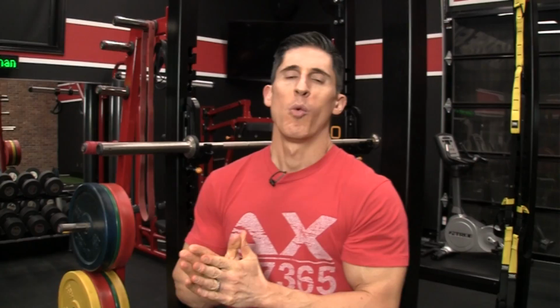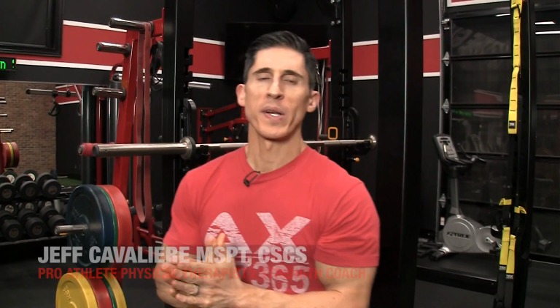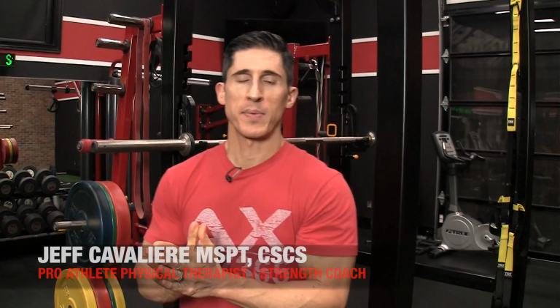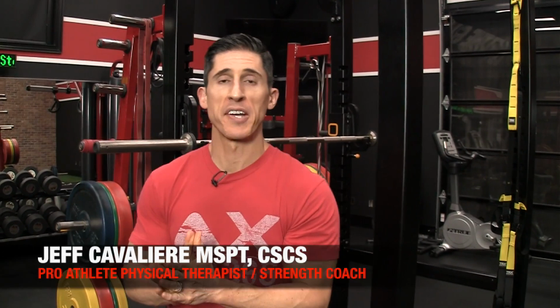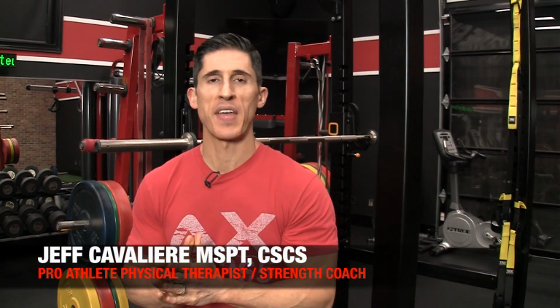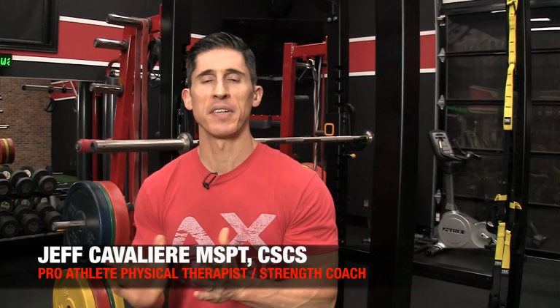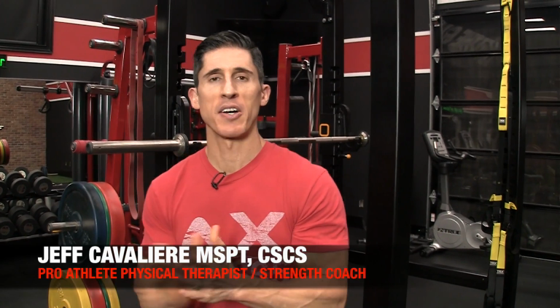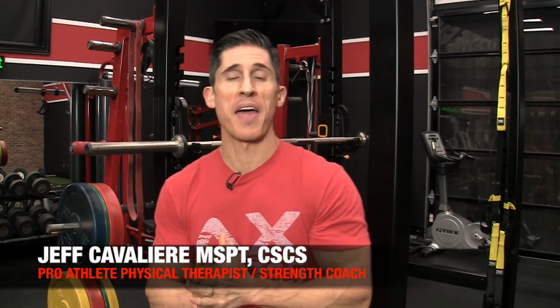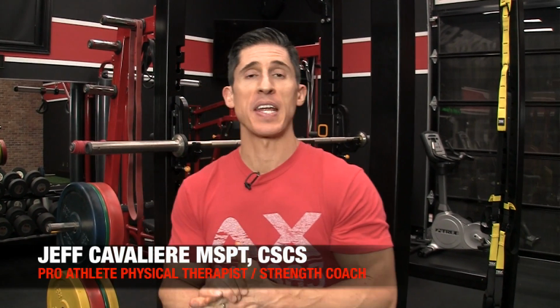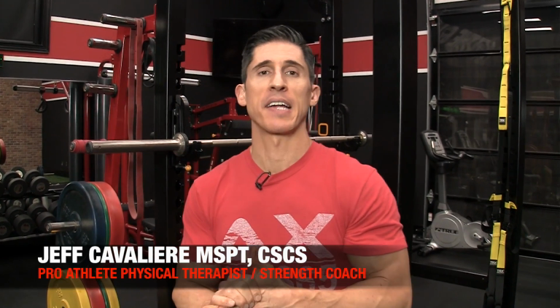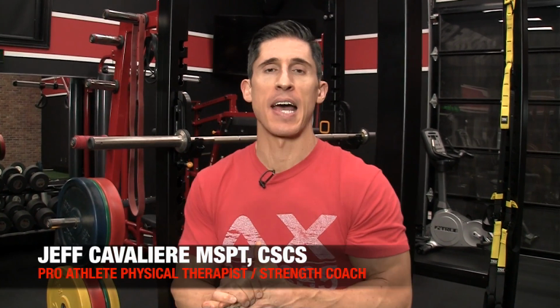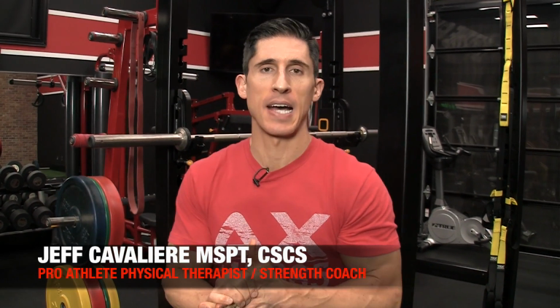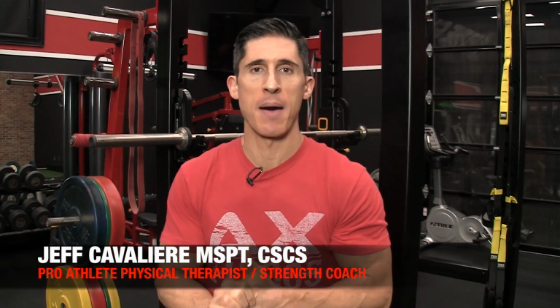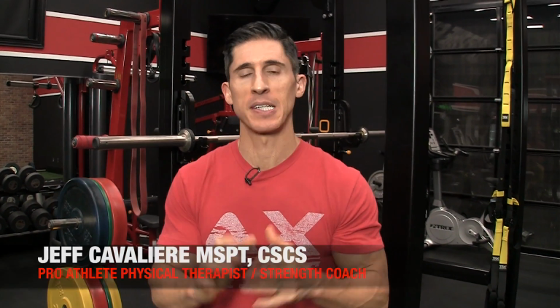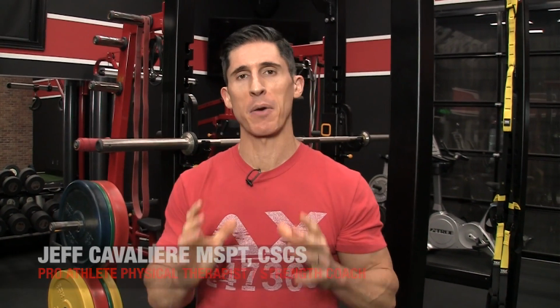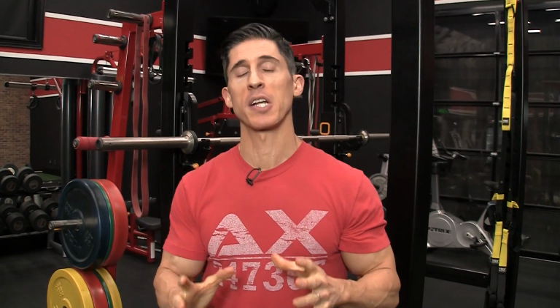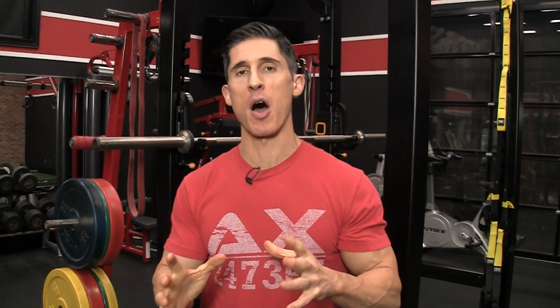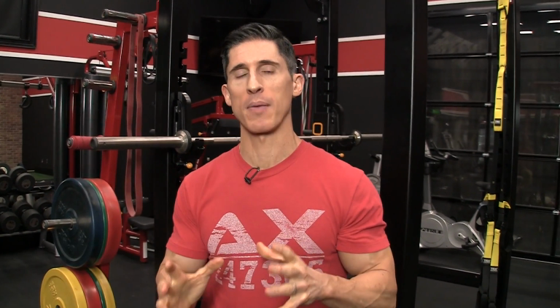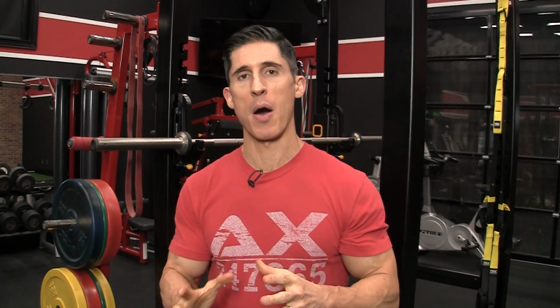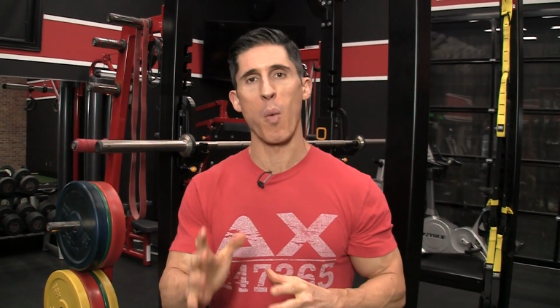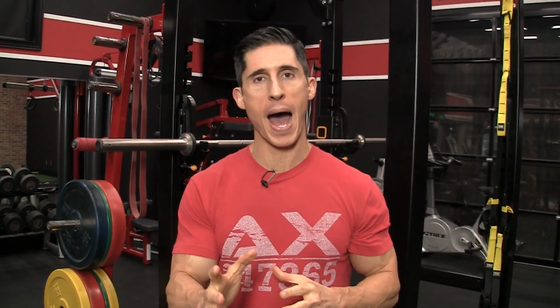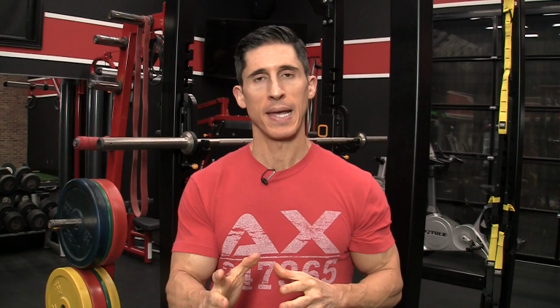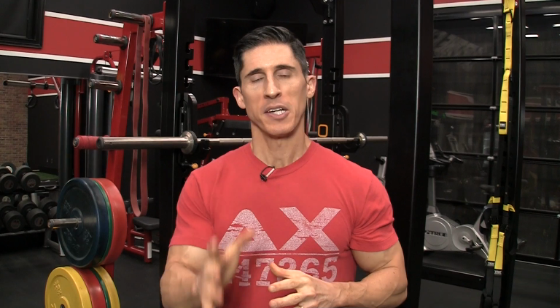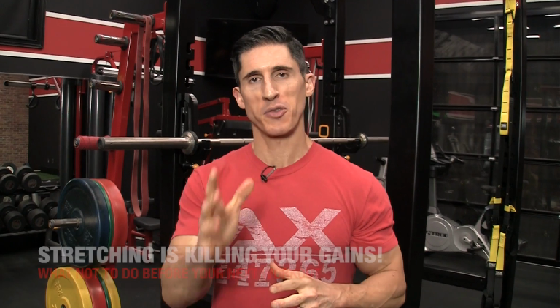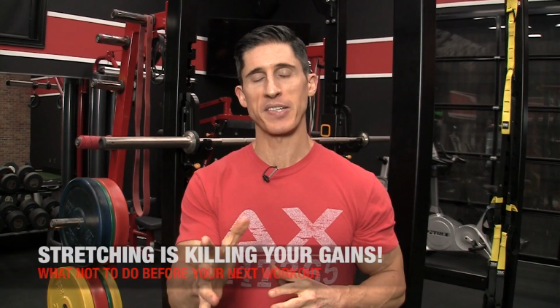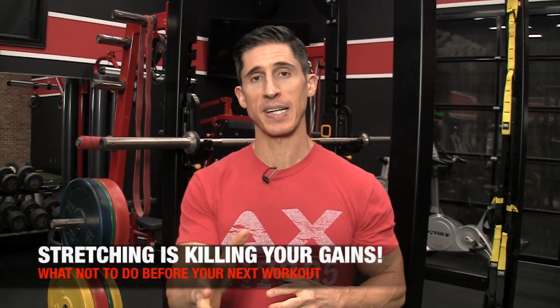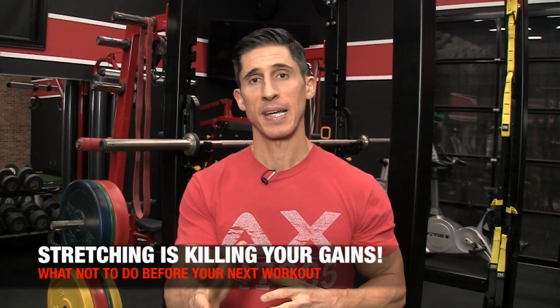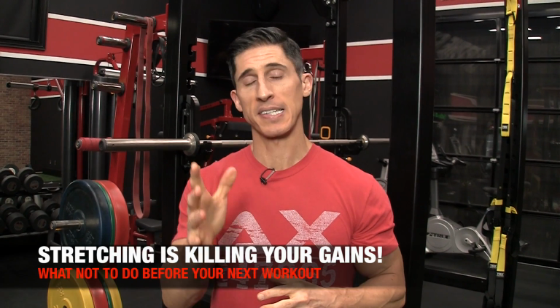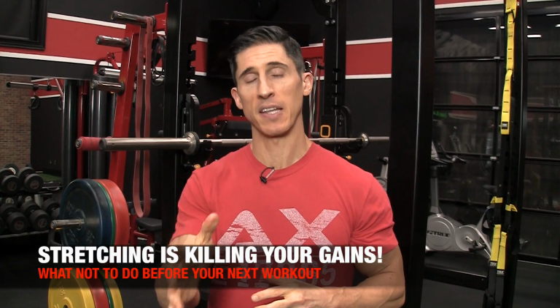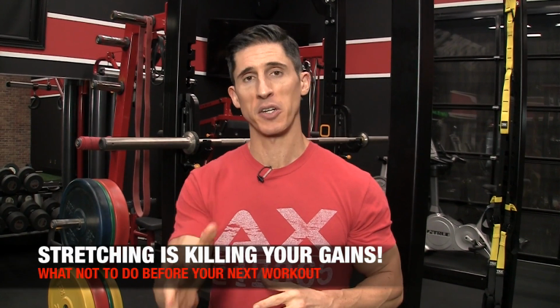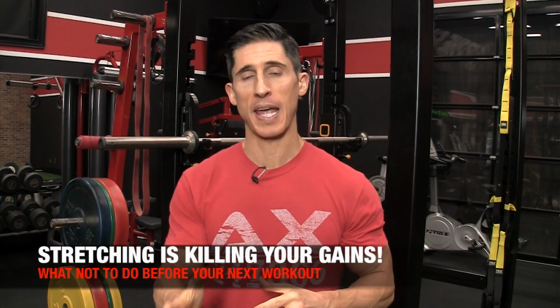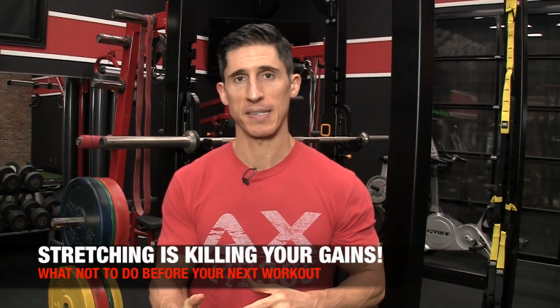What's up, guys? Jeff Cavaliere, ATHLEANX.com. Today we're going to talk about why stretching is killing your gains.